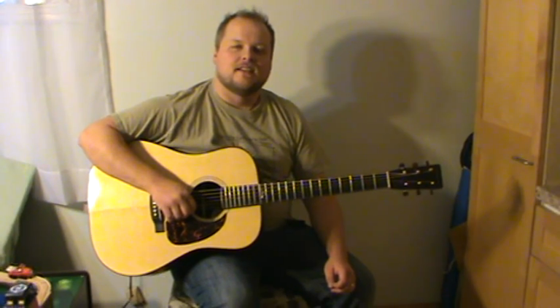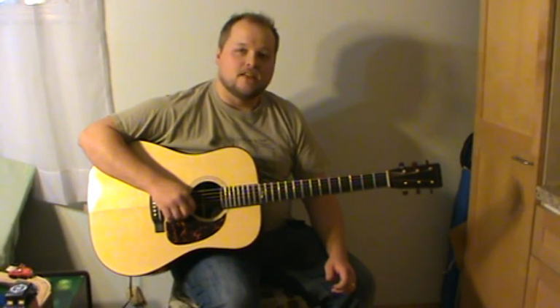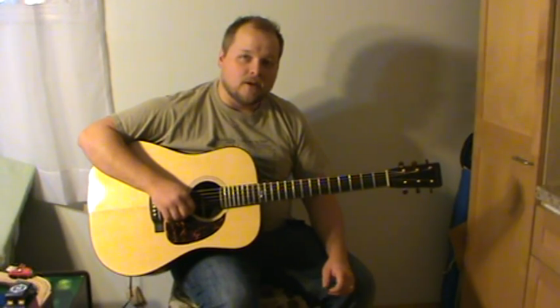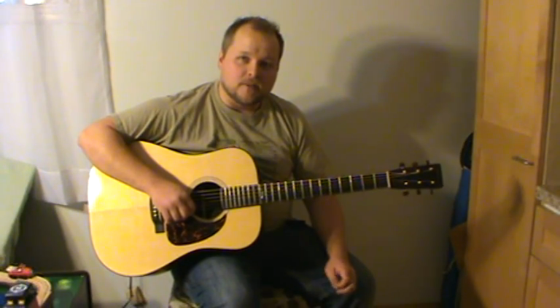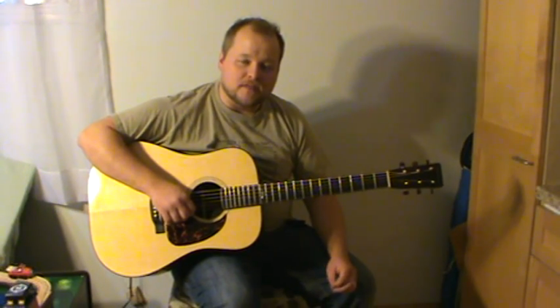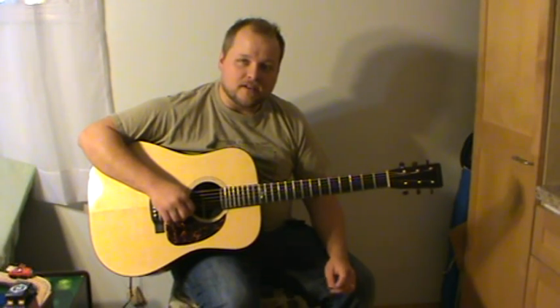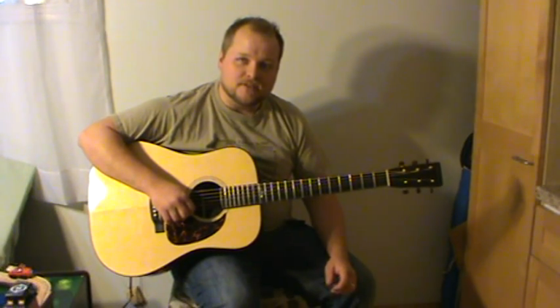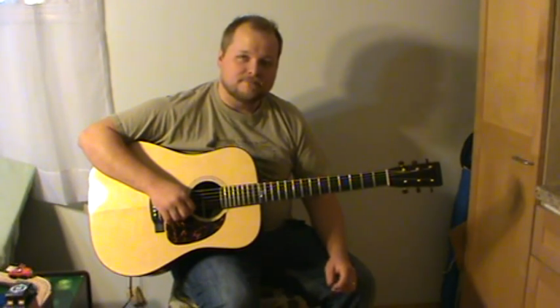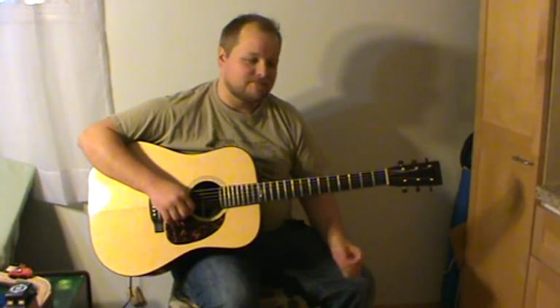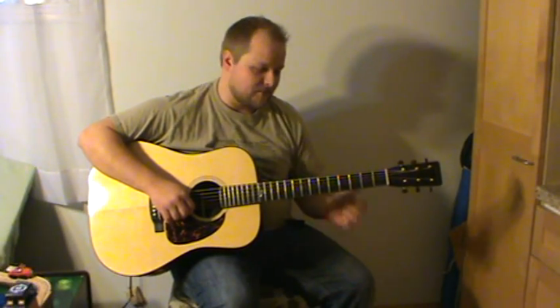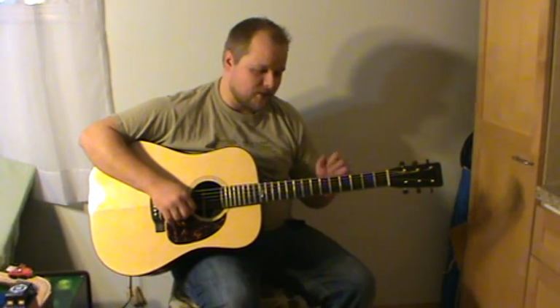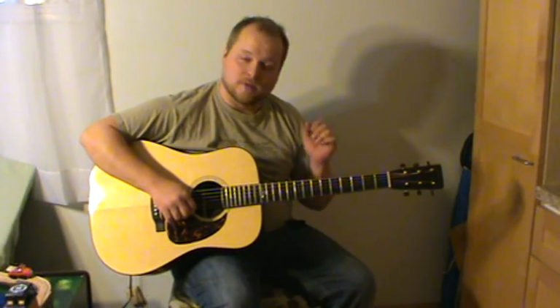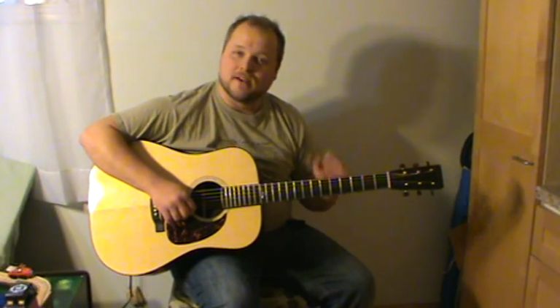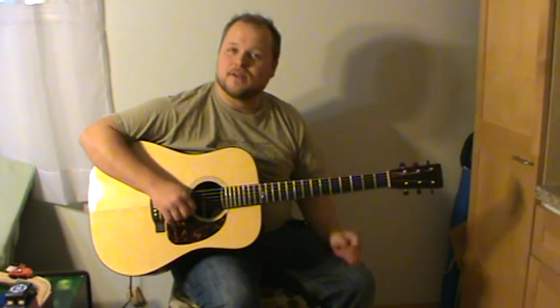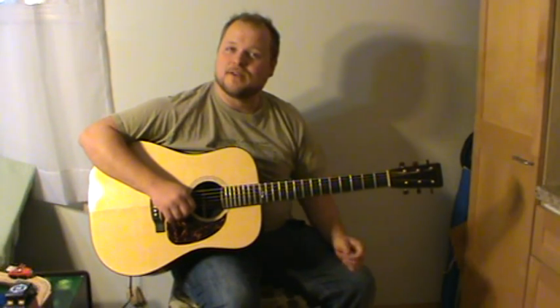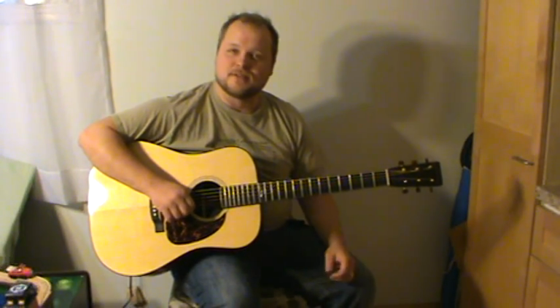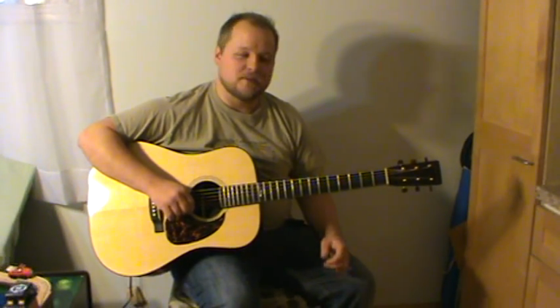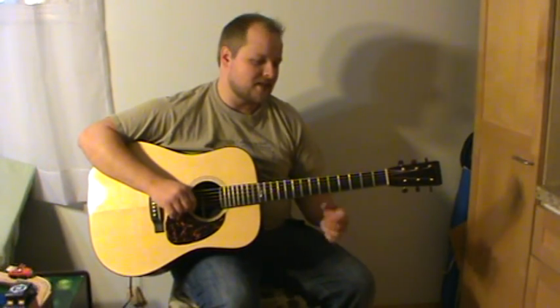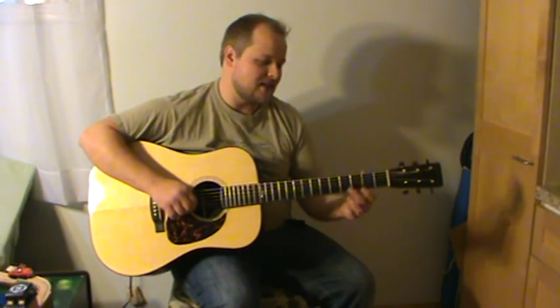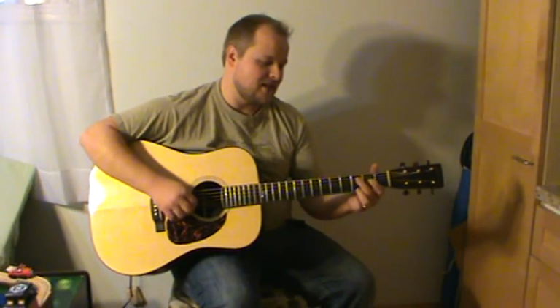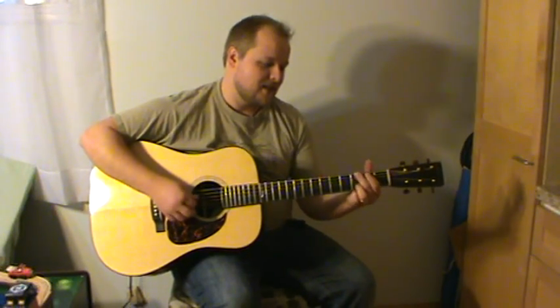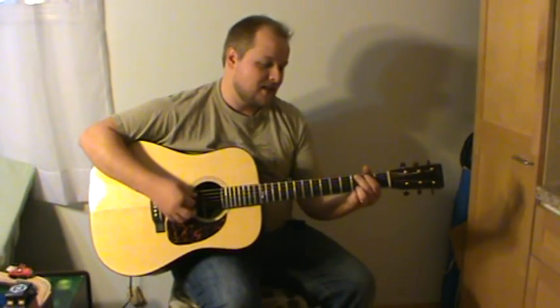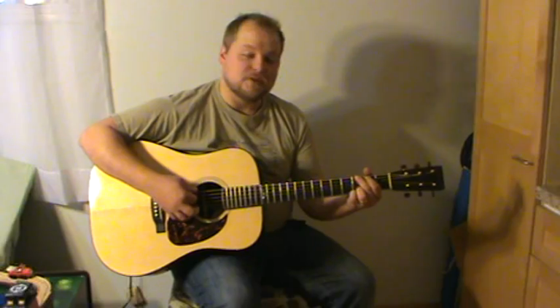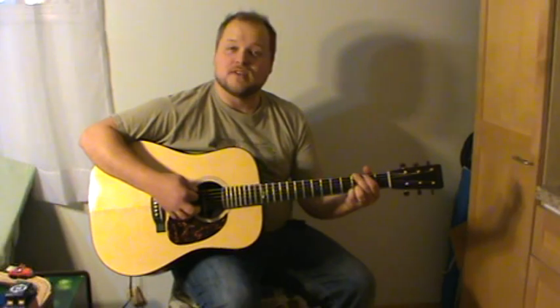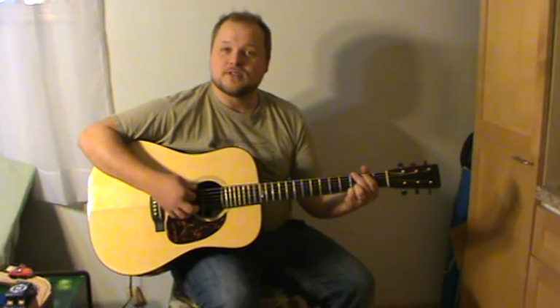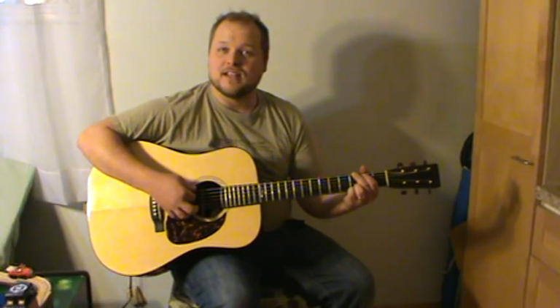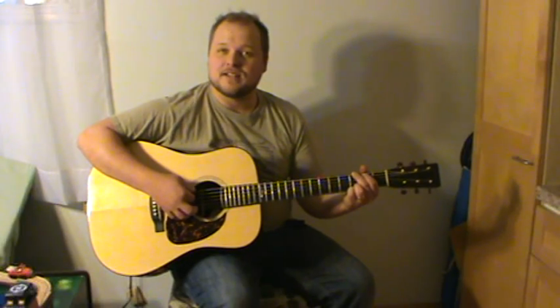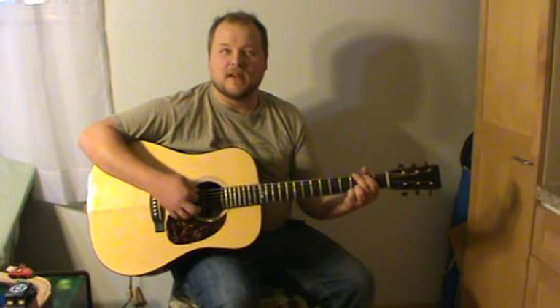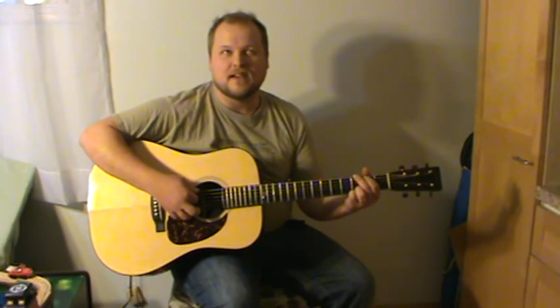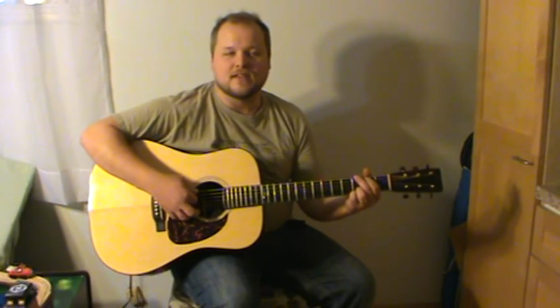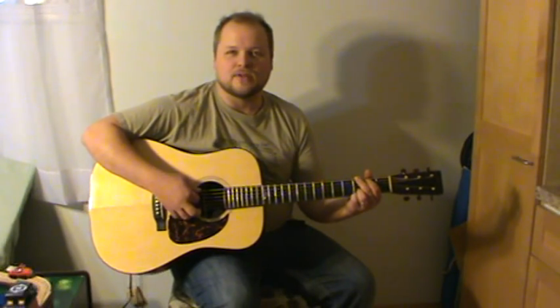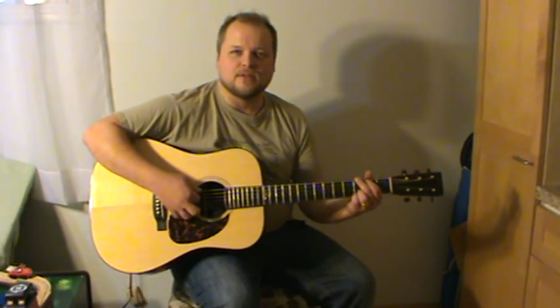Hello, I'm Rick Ferris. This is one of my guitars, number 16. Just finished today. It's about five hours old.